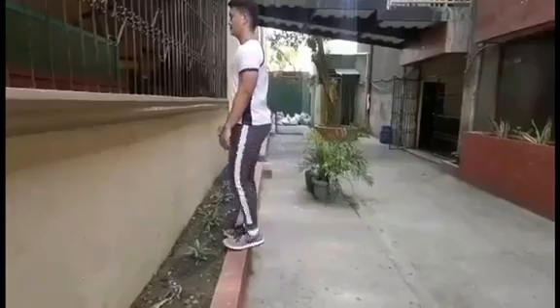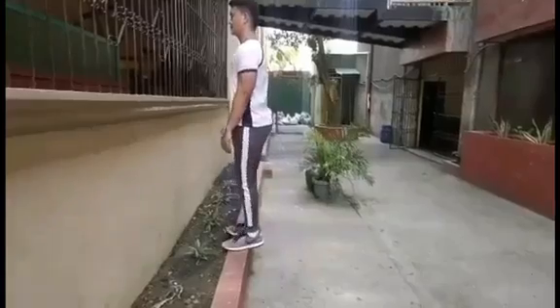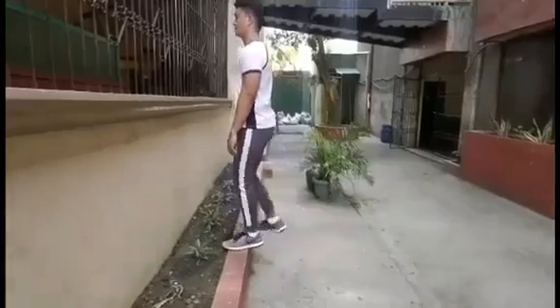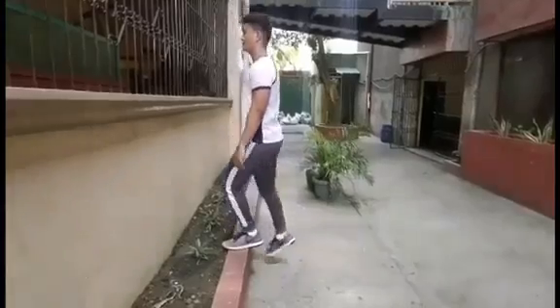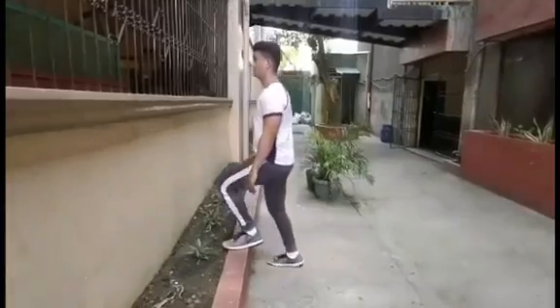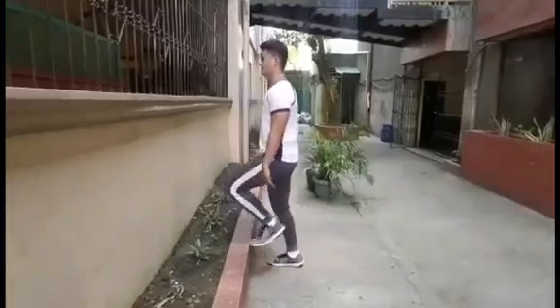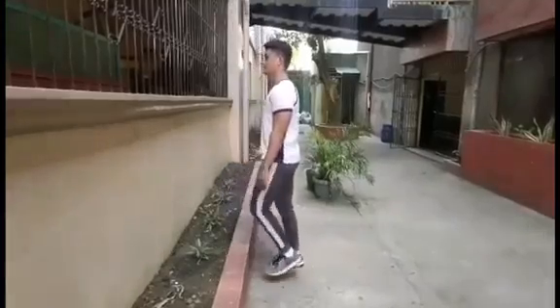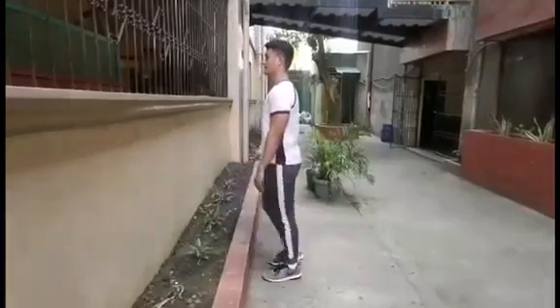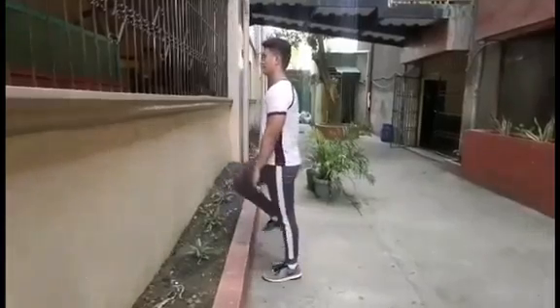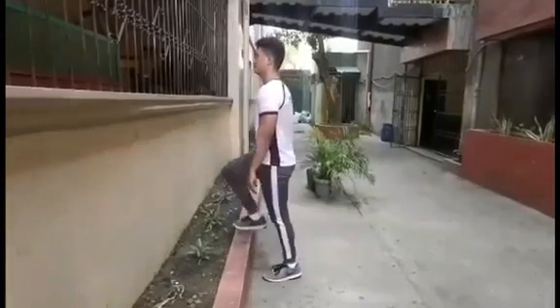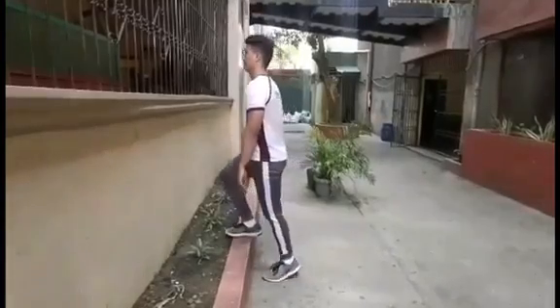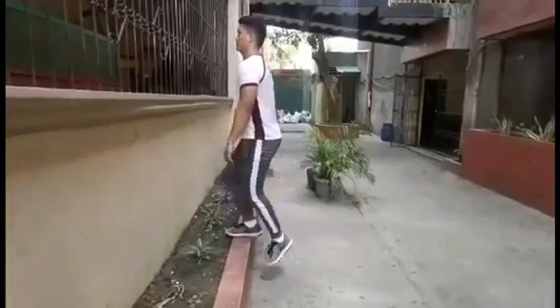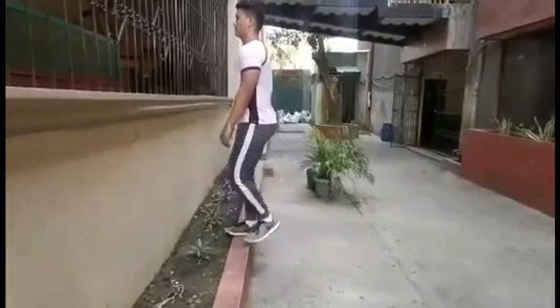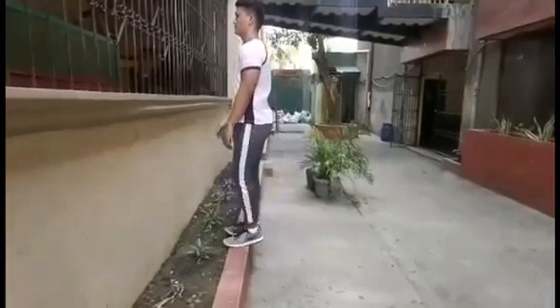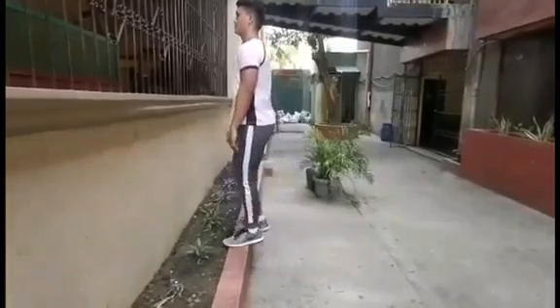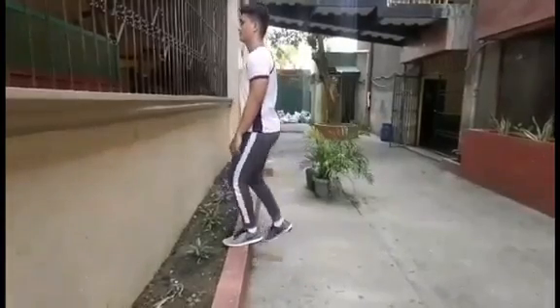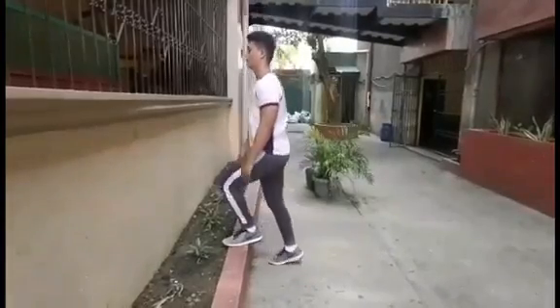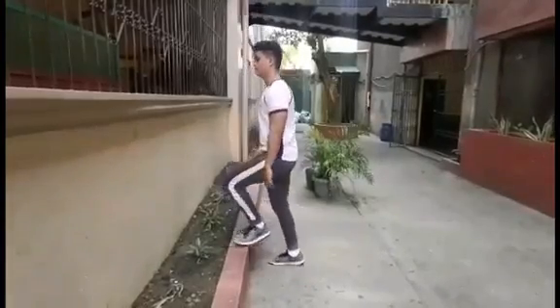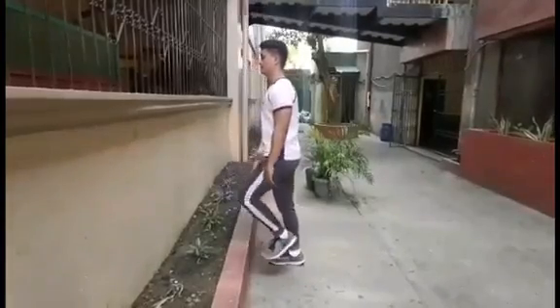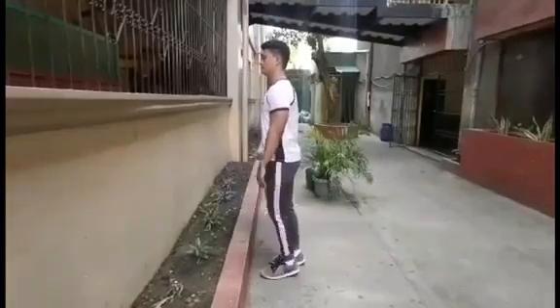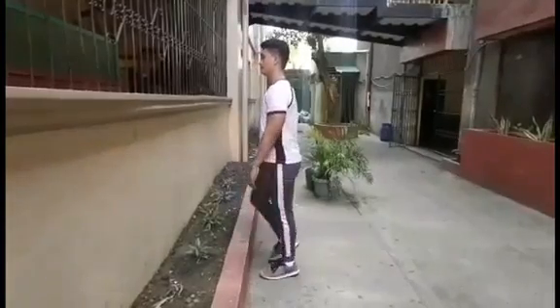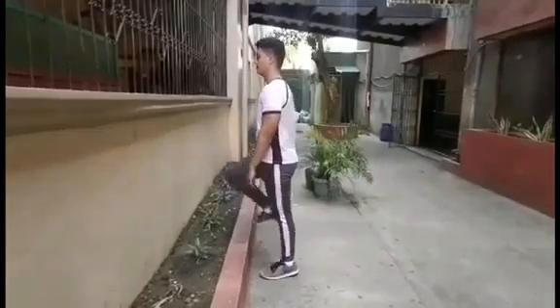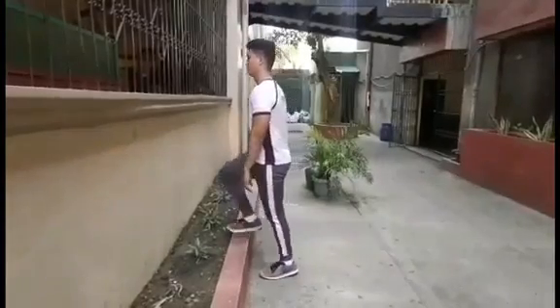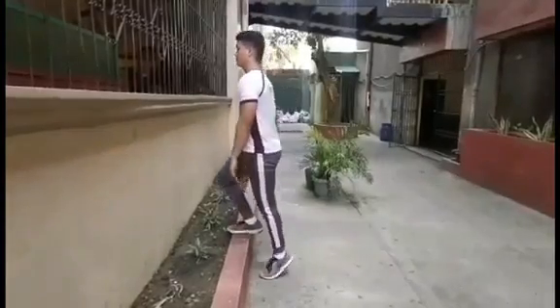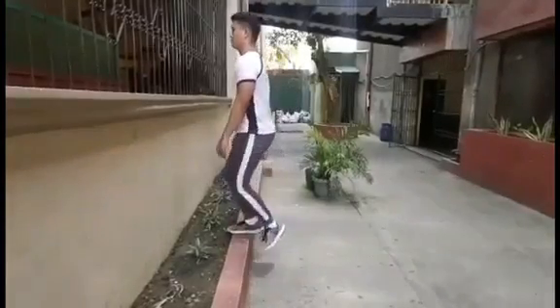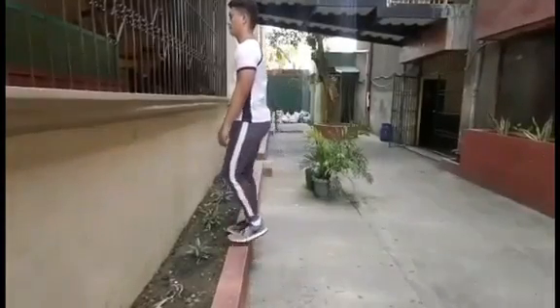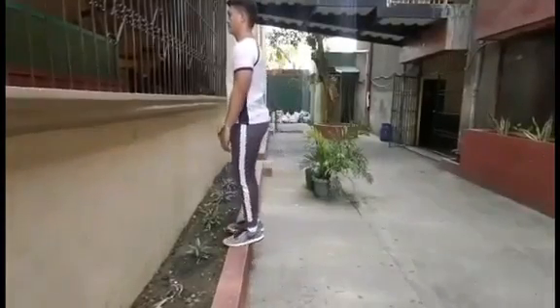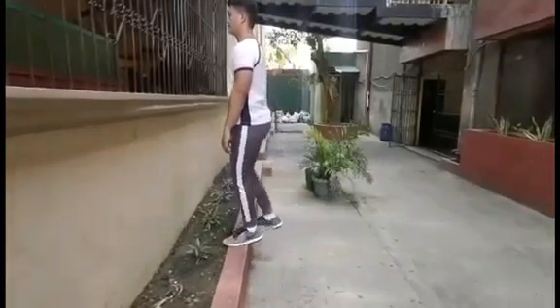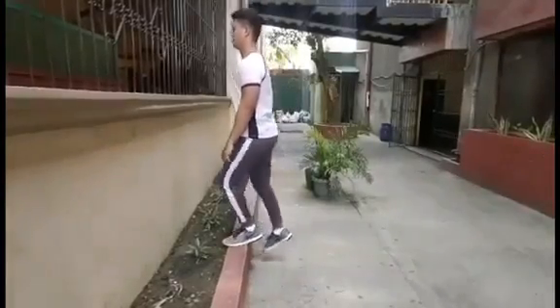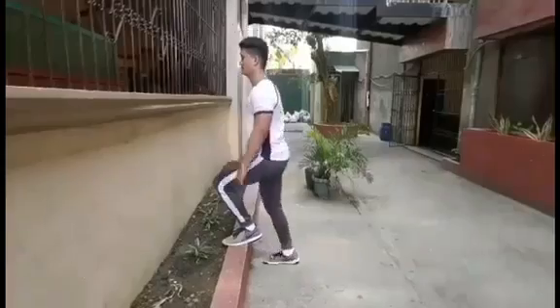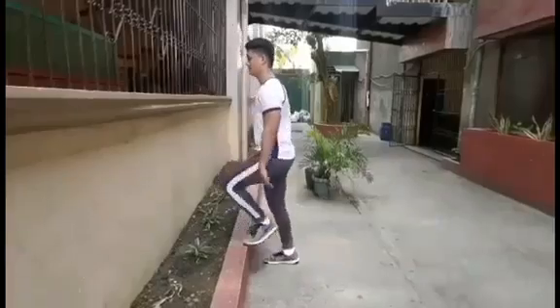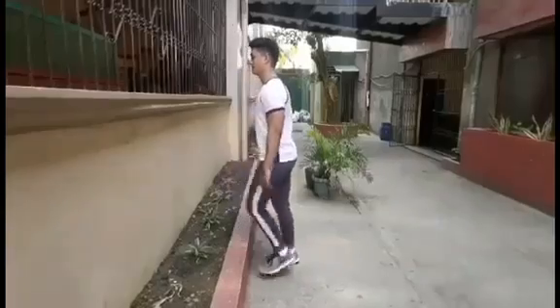In doing the 3-Minute Step Test, step on your right foot going up, then left, then right going down.